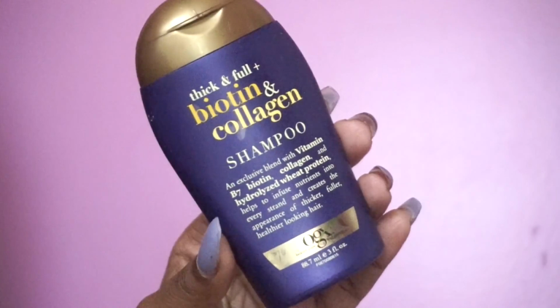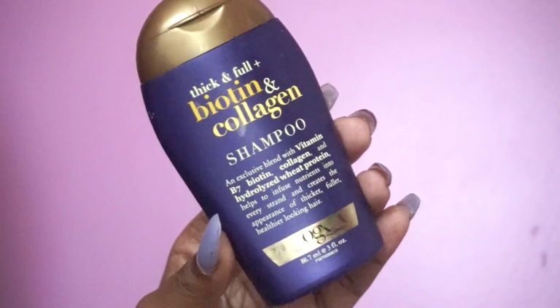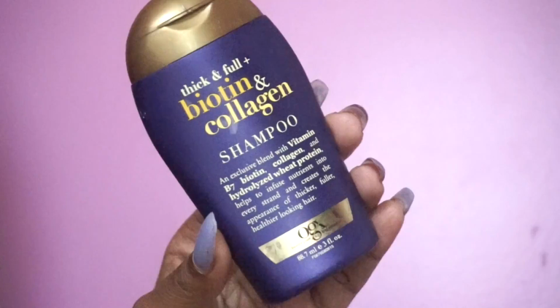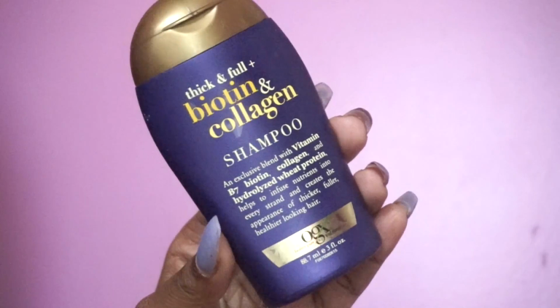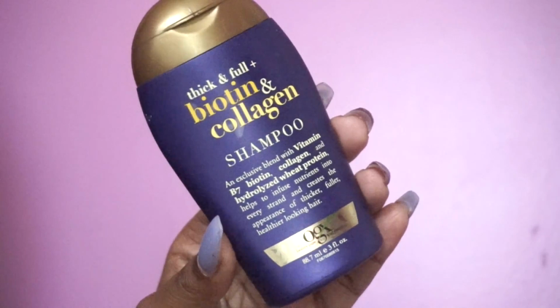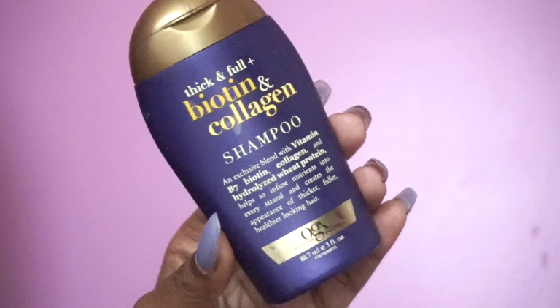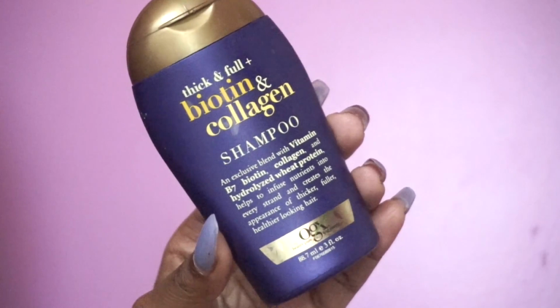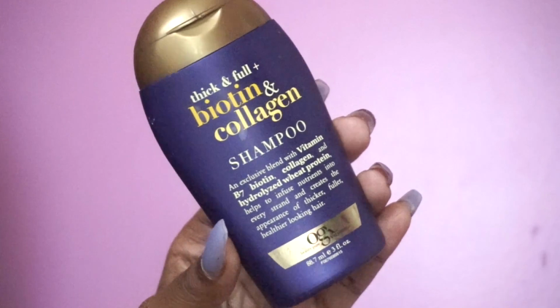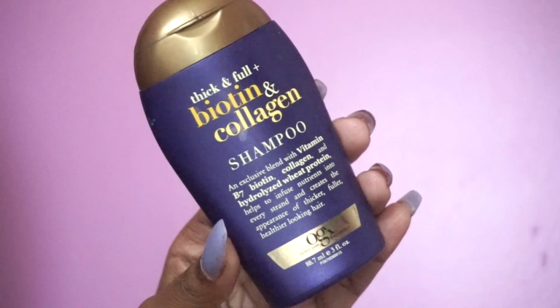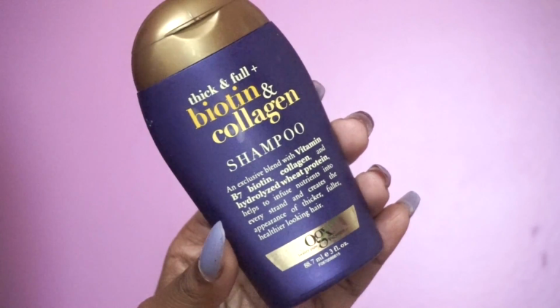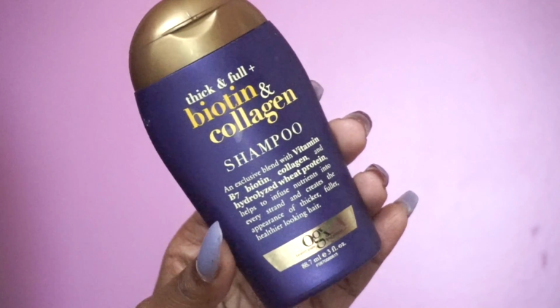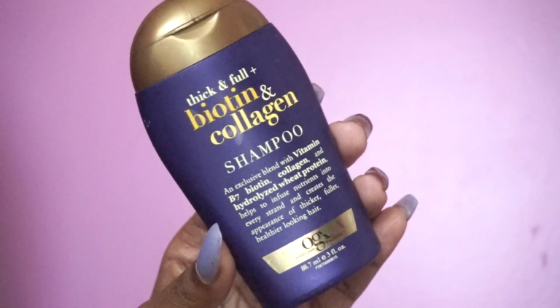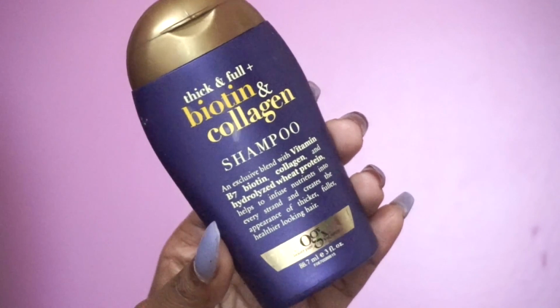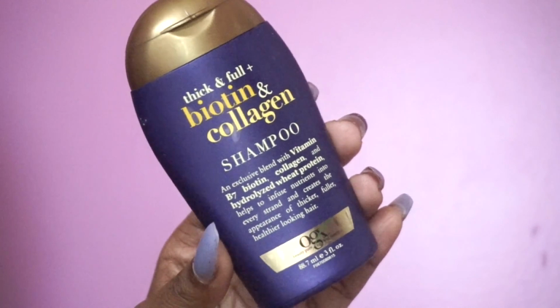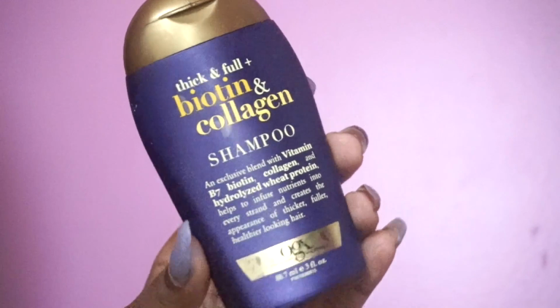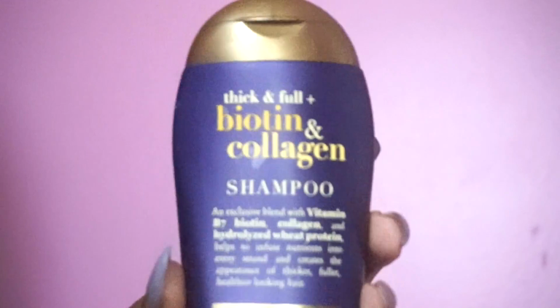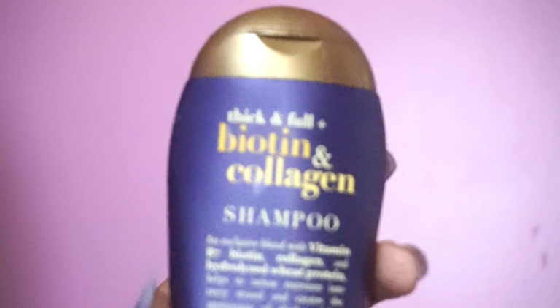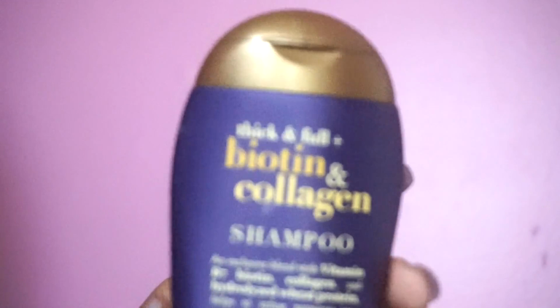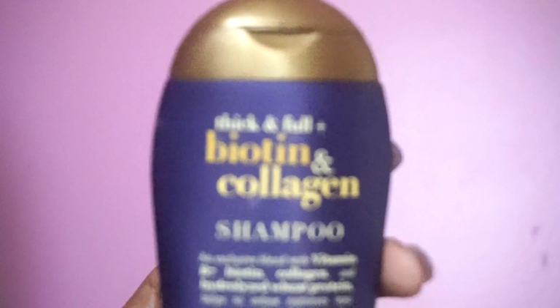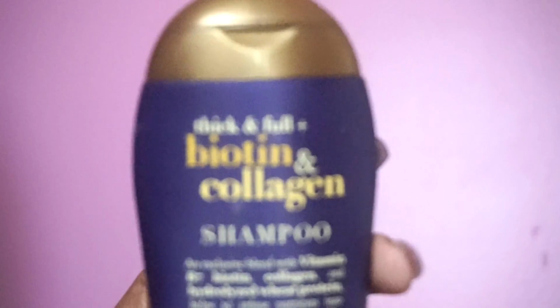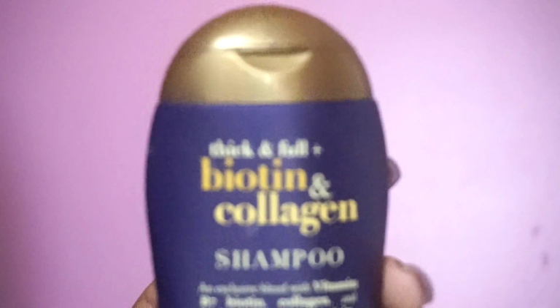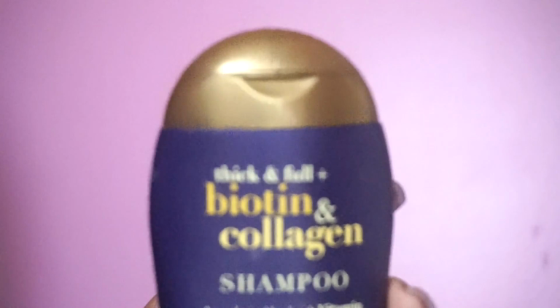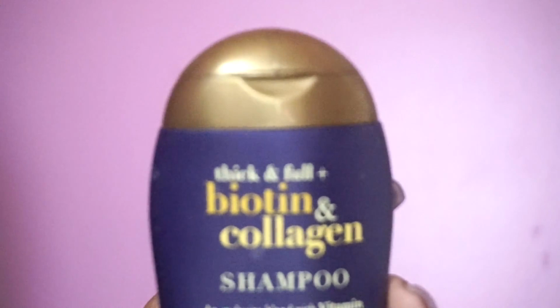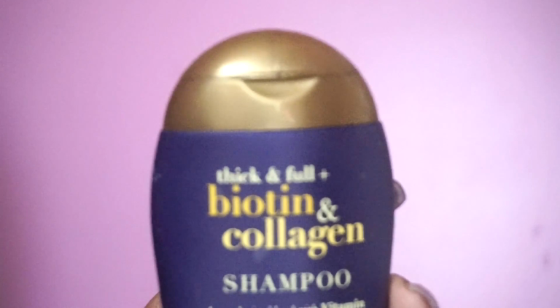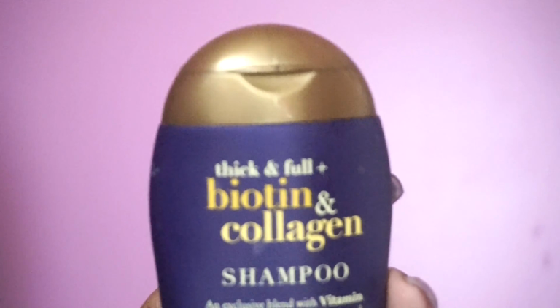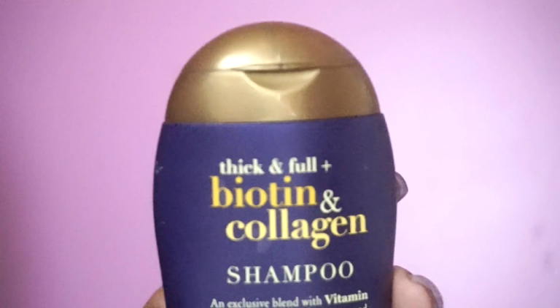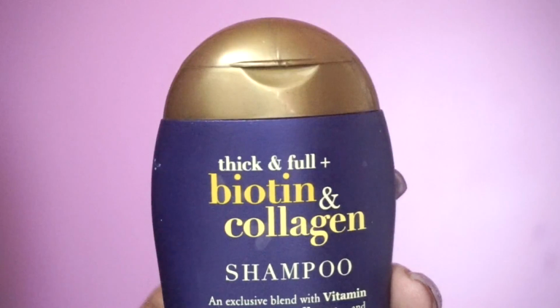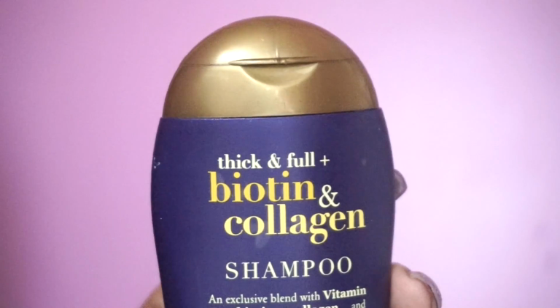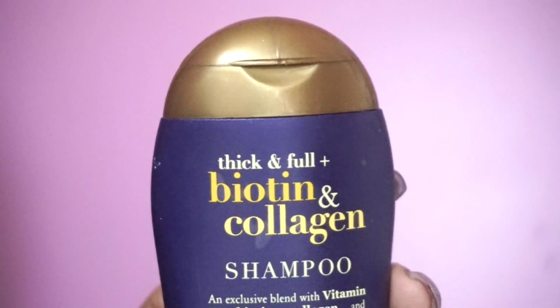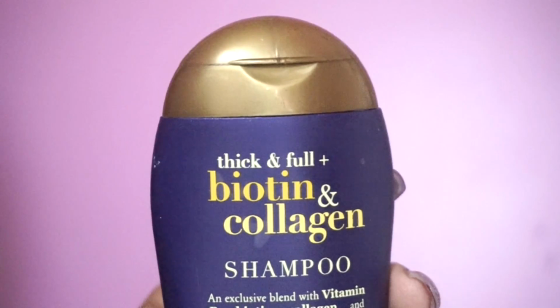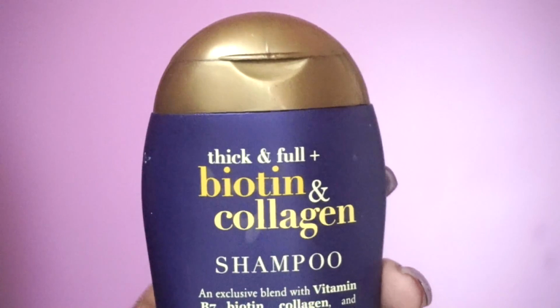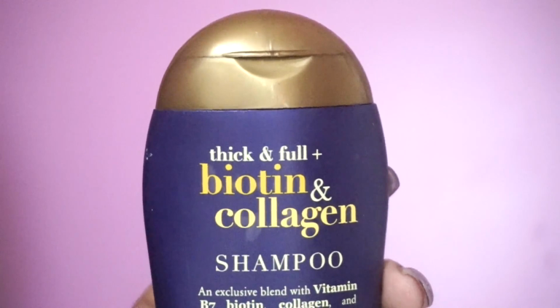I got the child size of this to see if I liked it, and I loved it. It did not dry my hair out, and it made my hair feel a lot fuller.